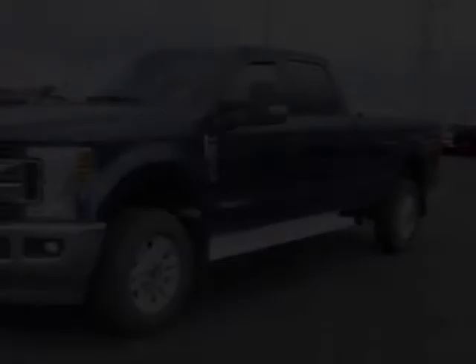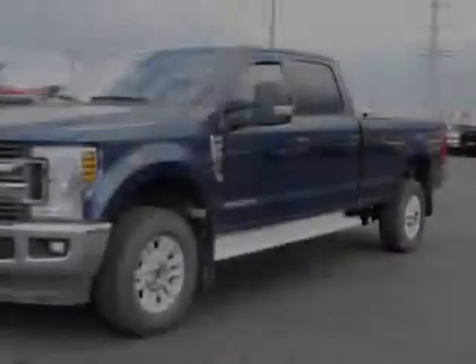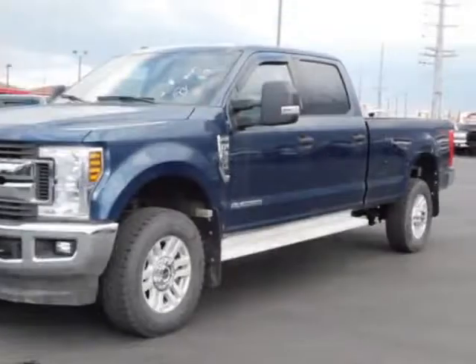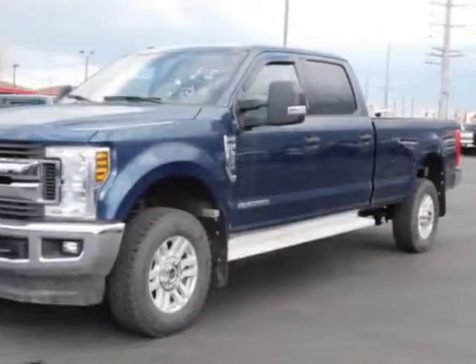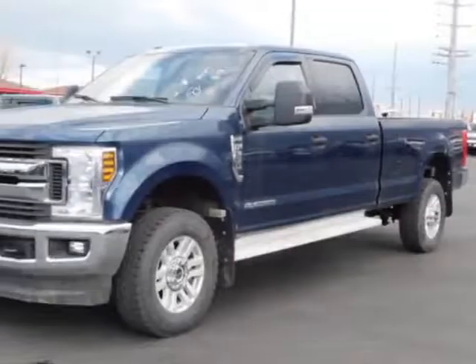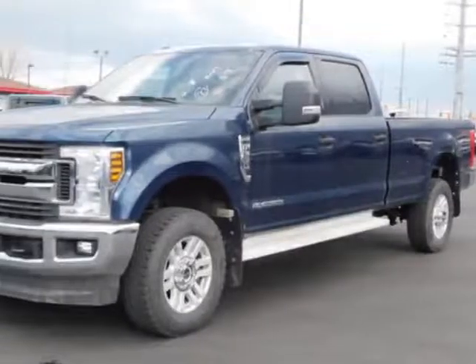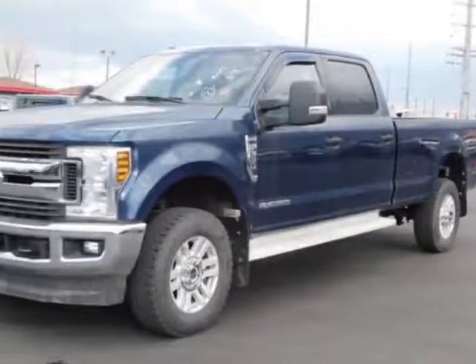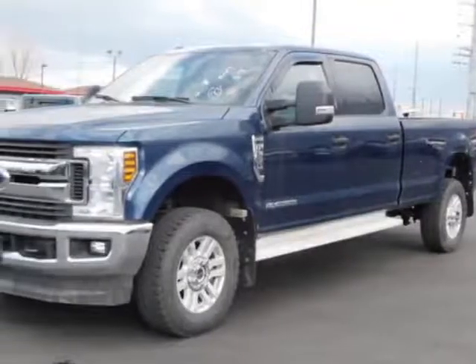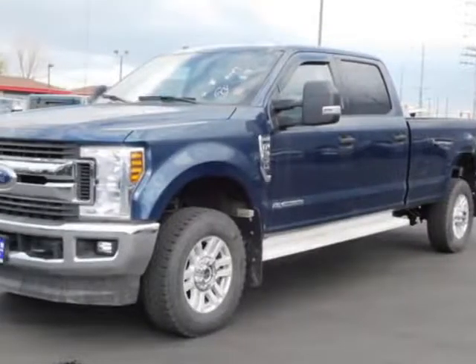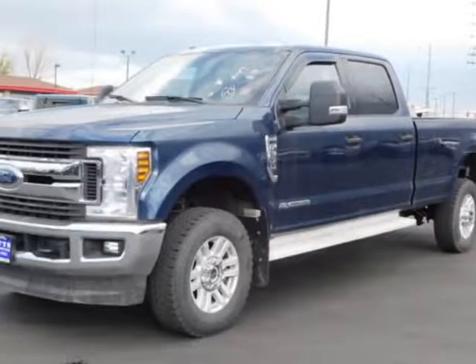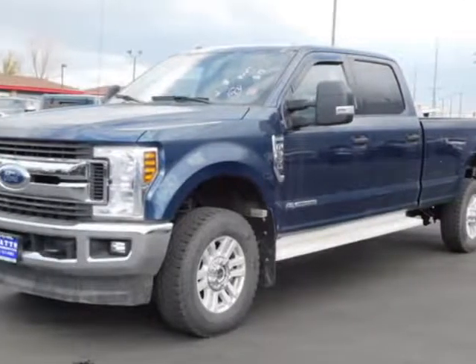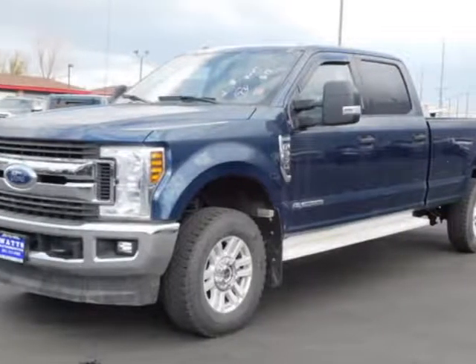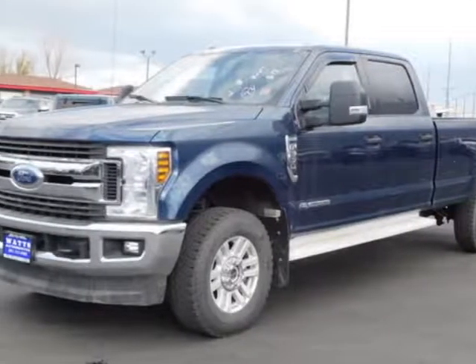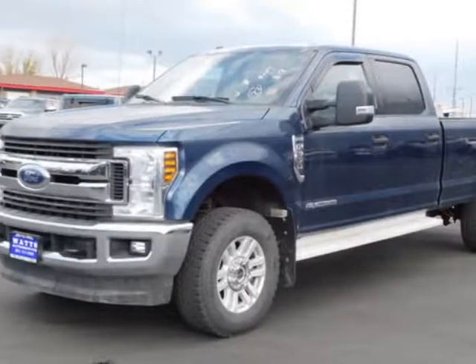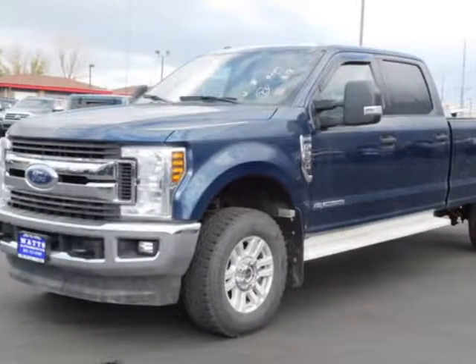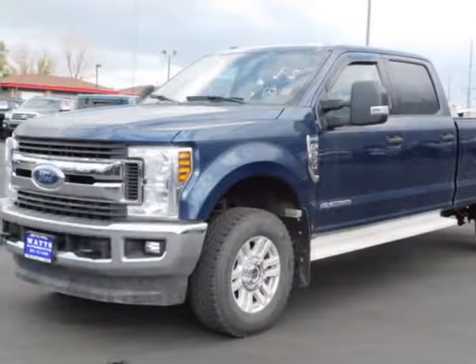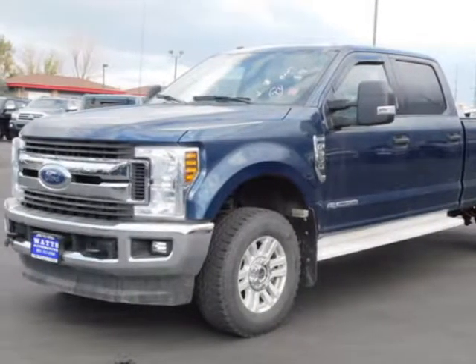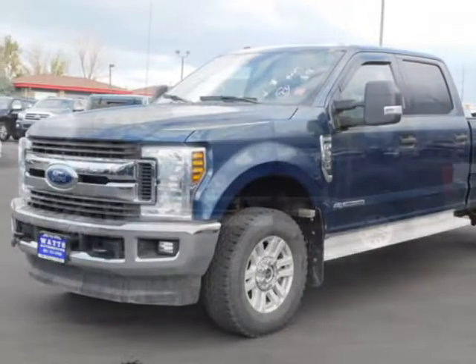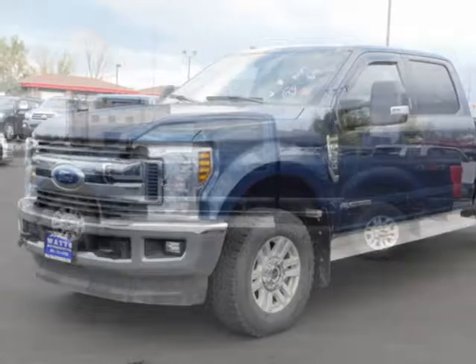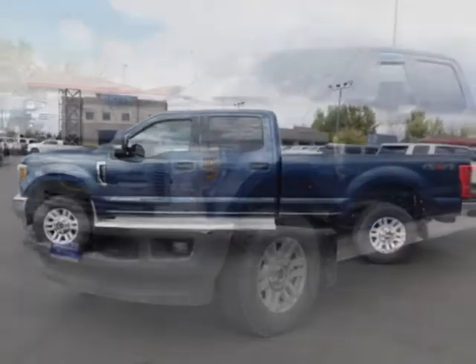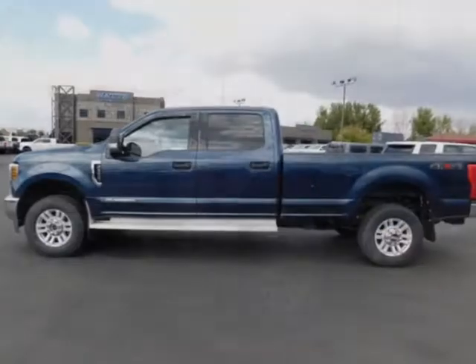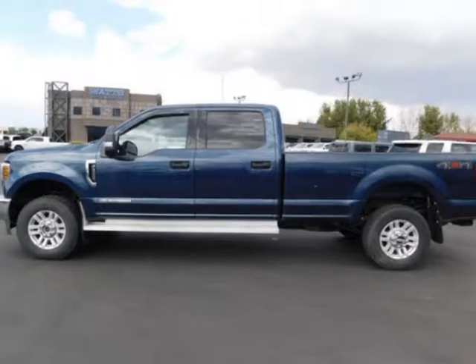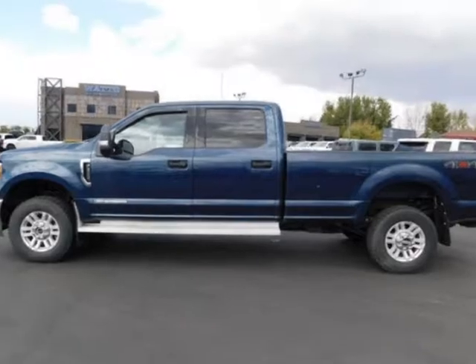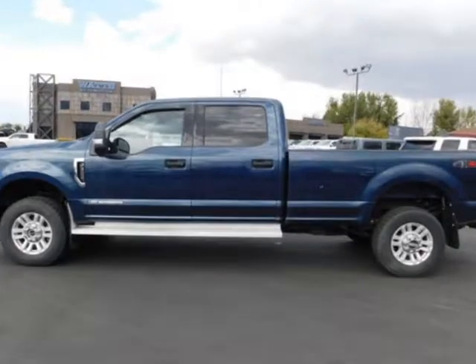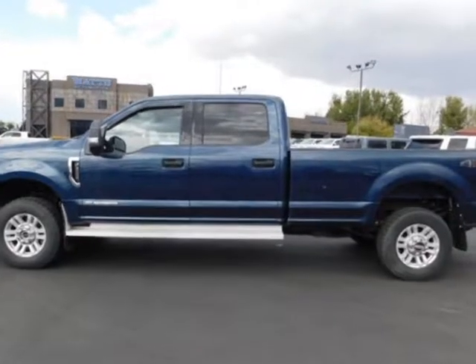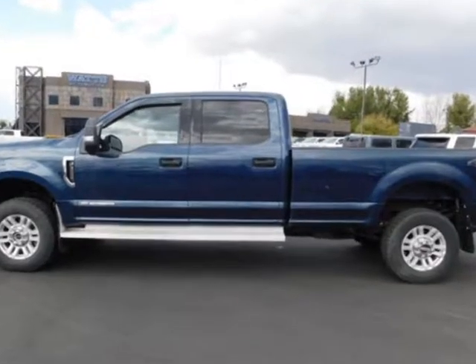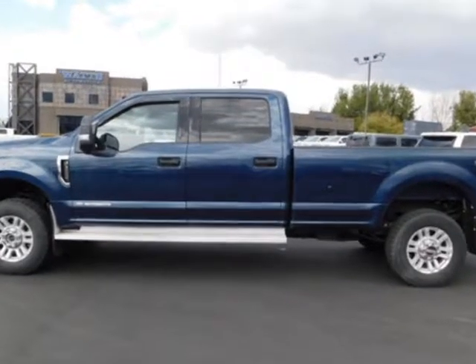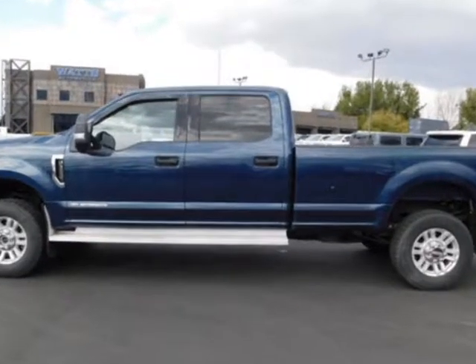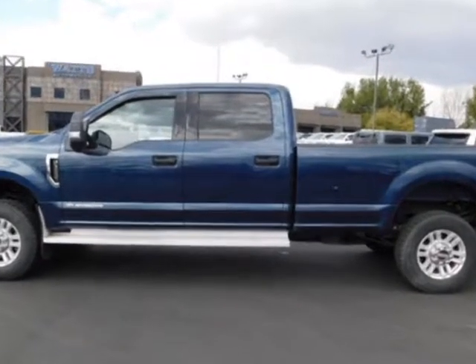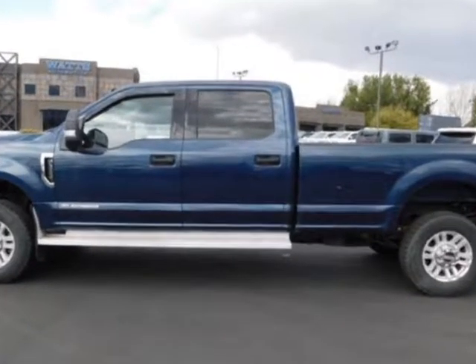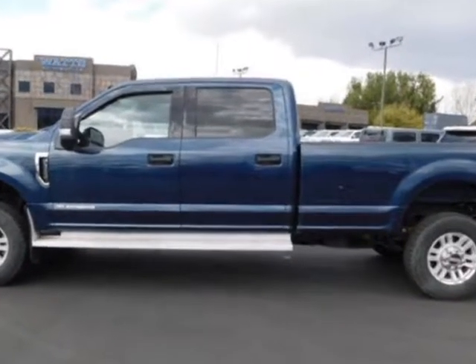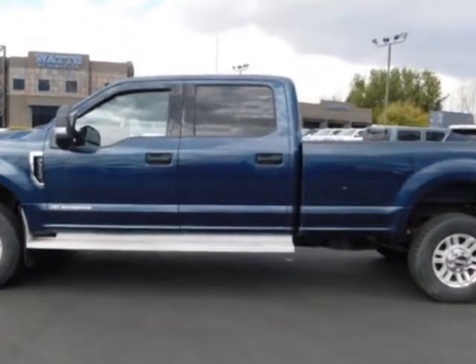Check out this 2018 Ford Super Duty F-350. For your protection, a warranty is available for this vehicle.